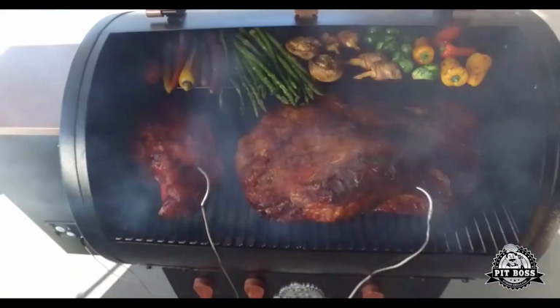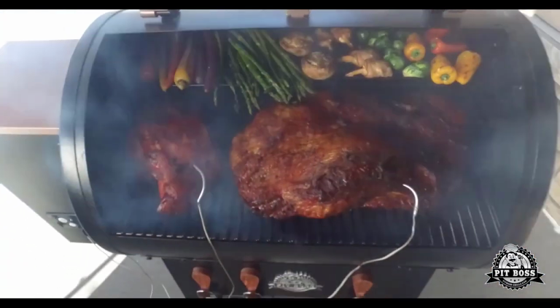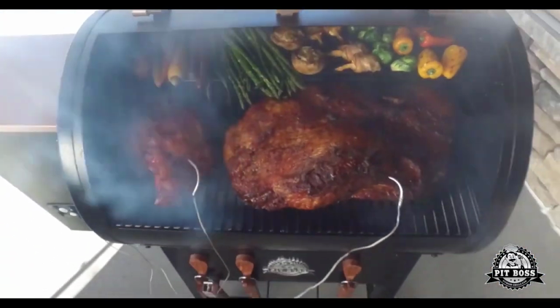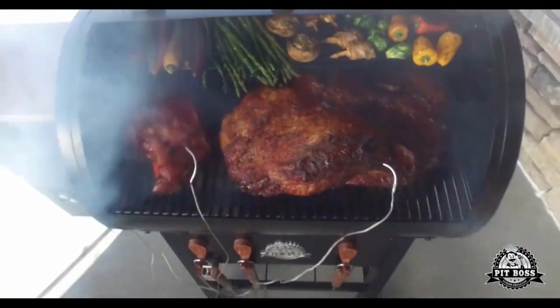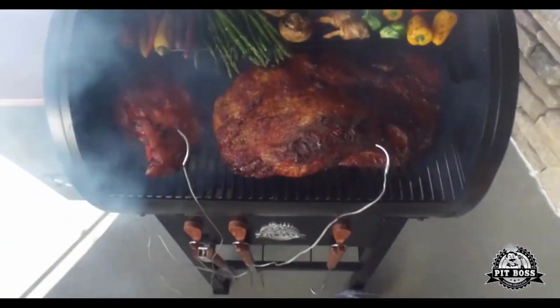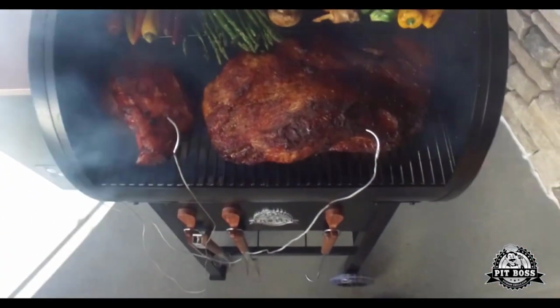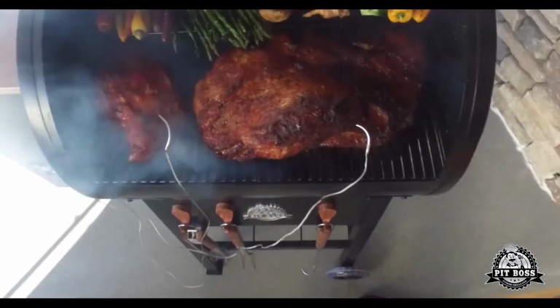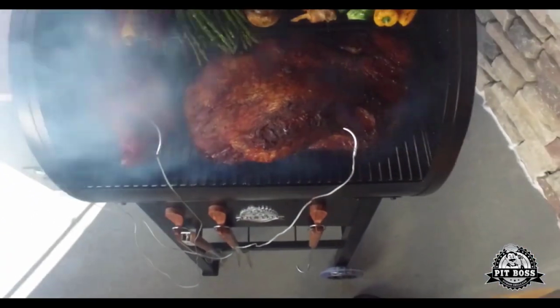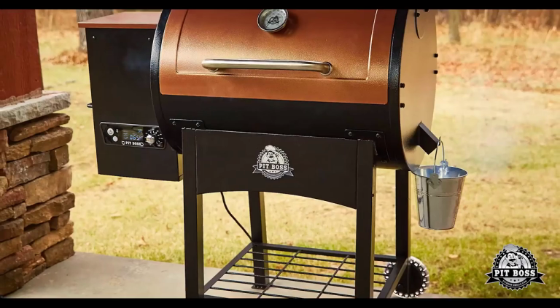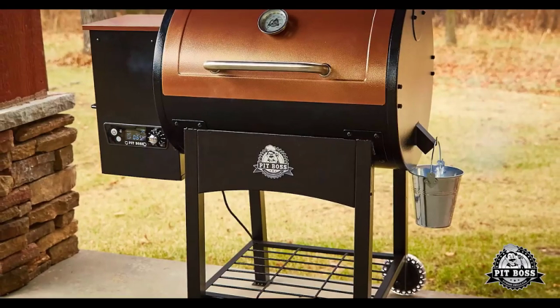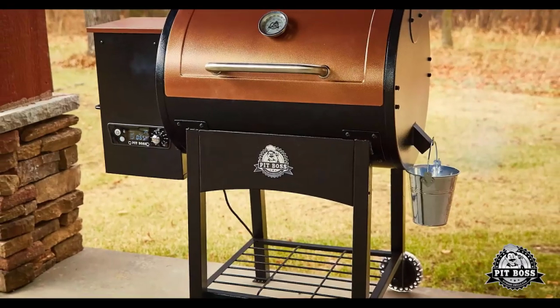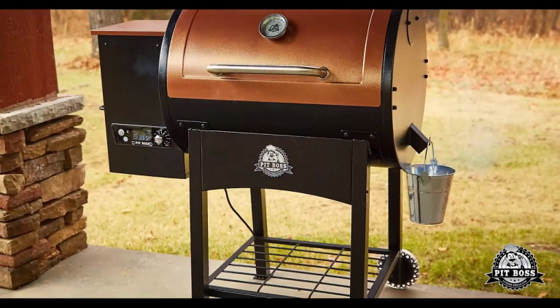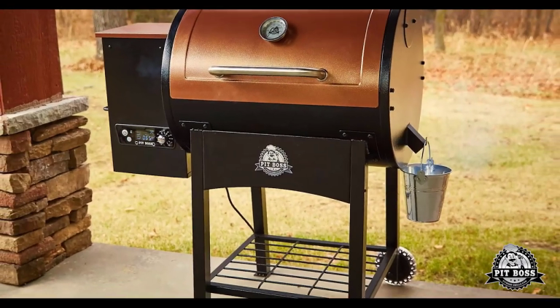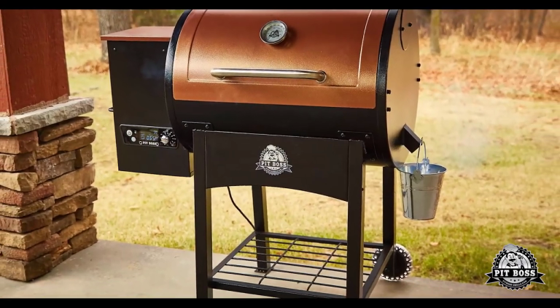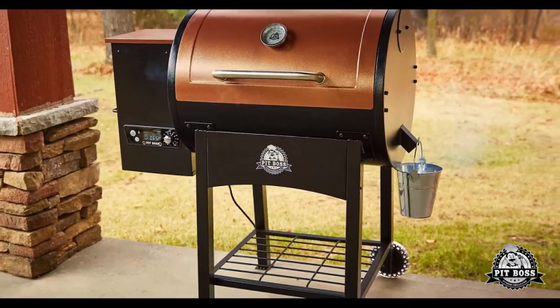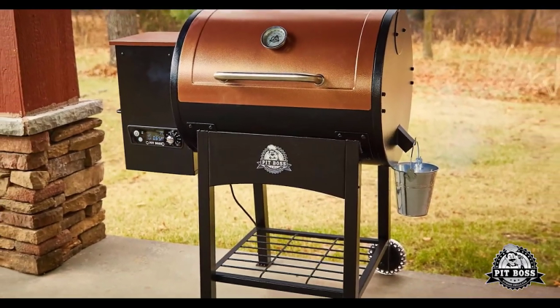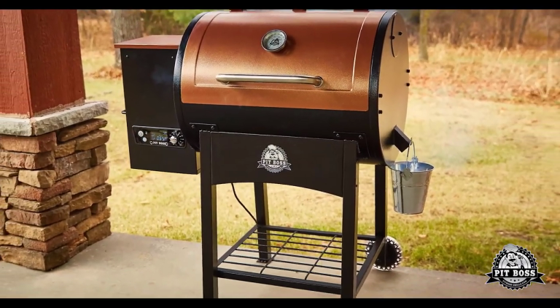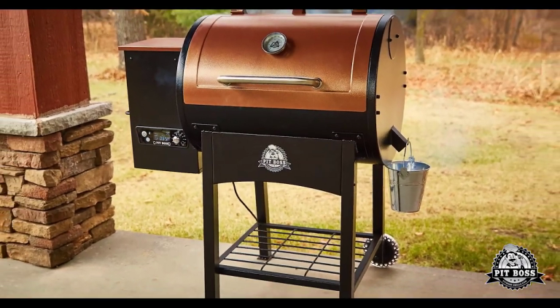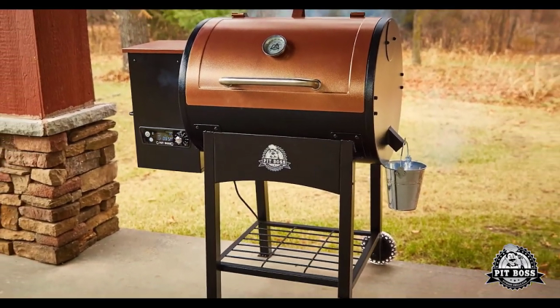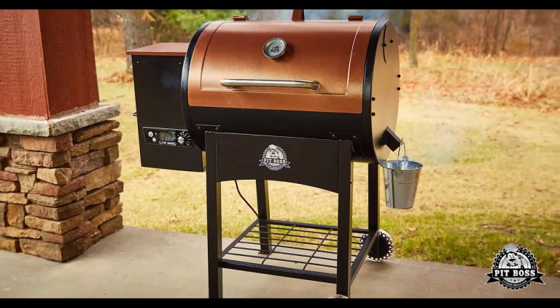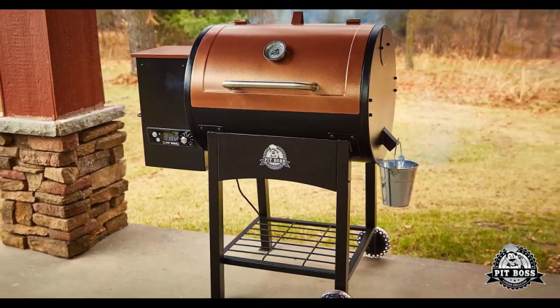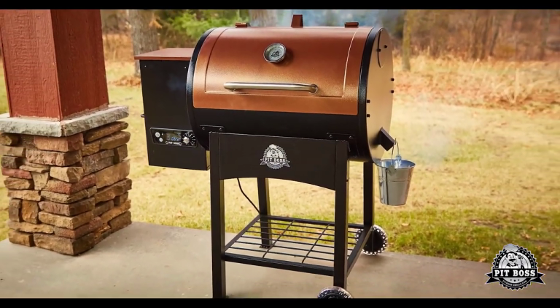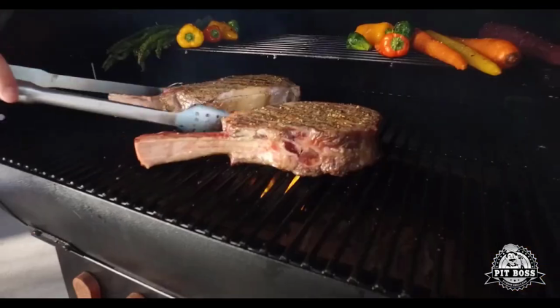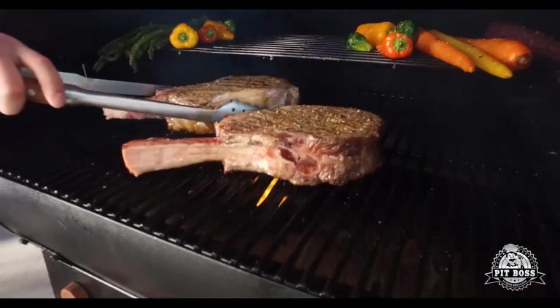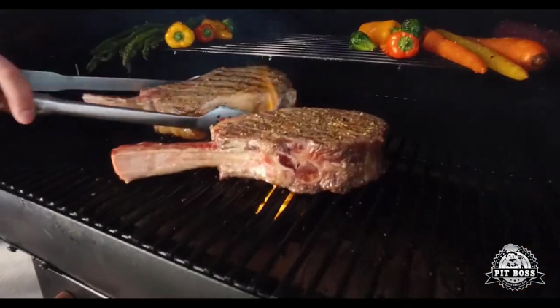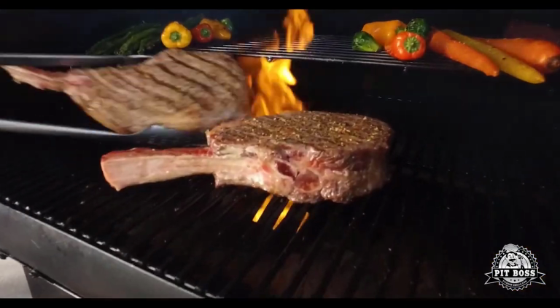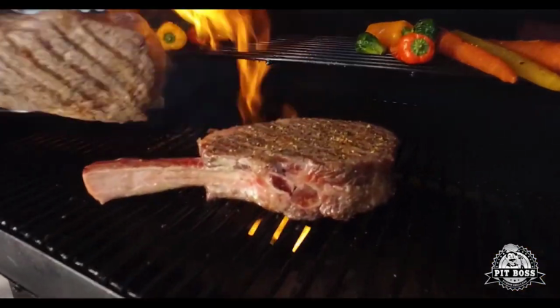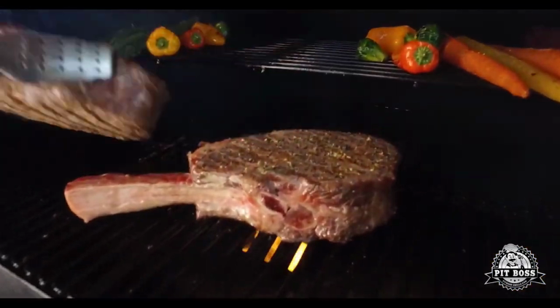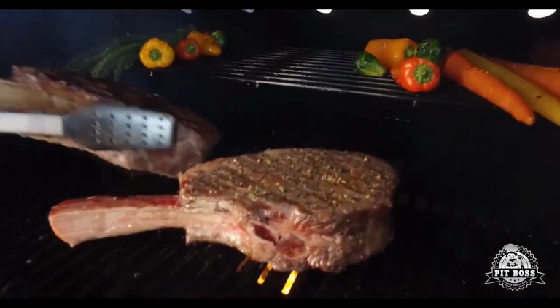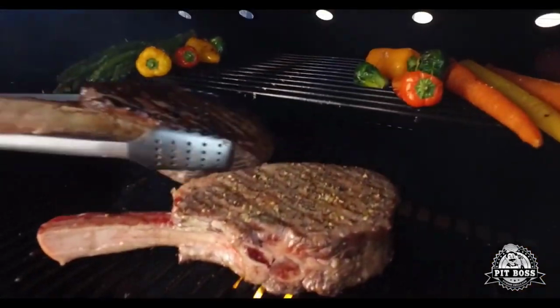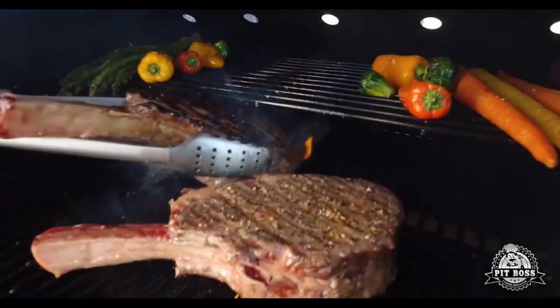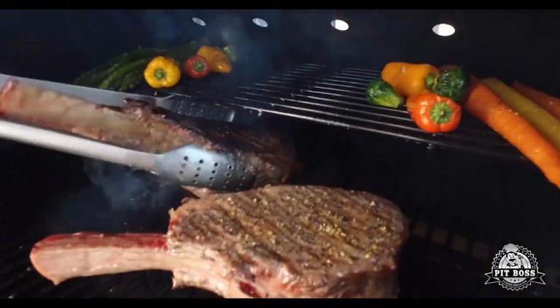Like the Traeger, this grill also has coated grates, which makes for easier clean-up.